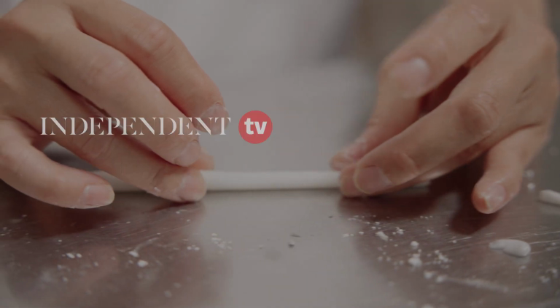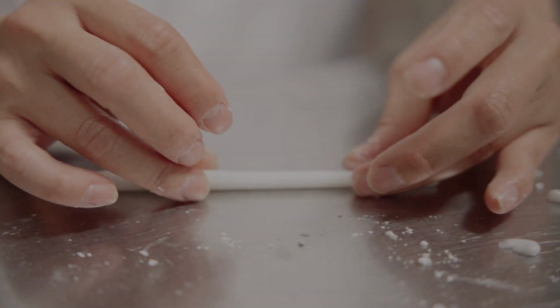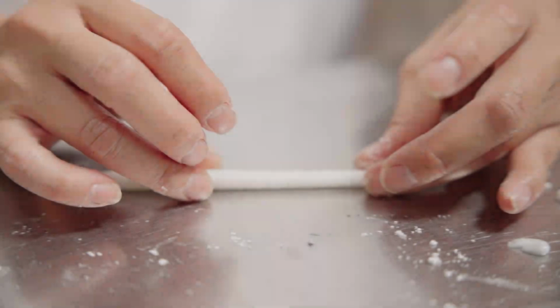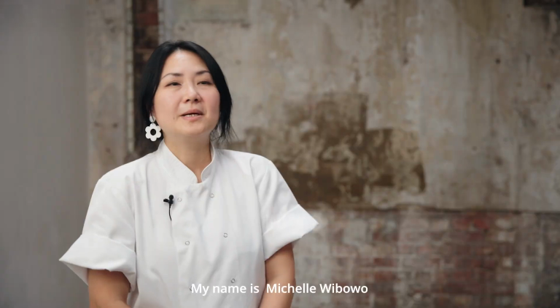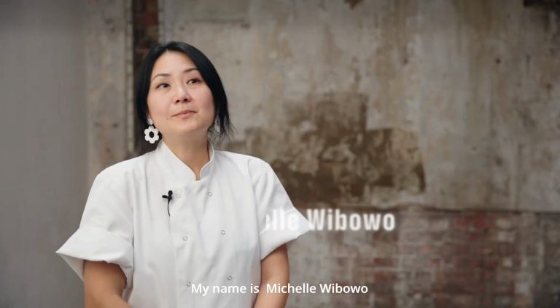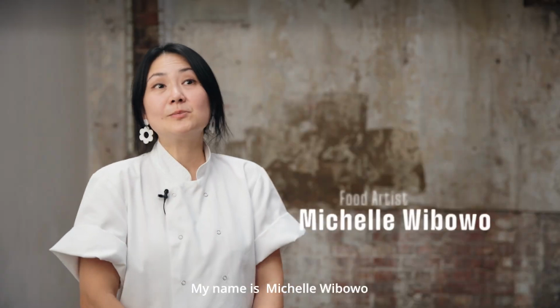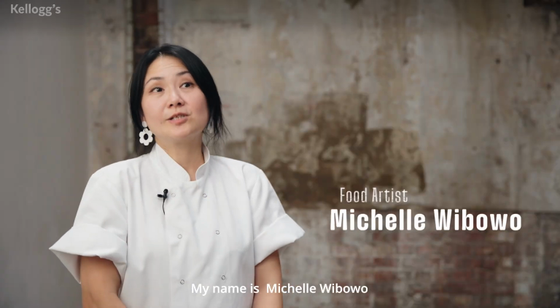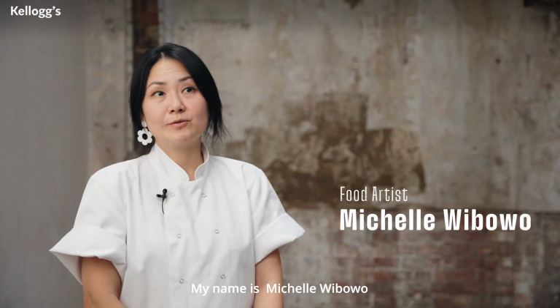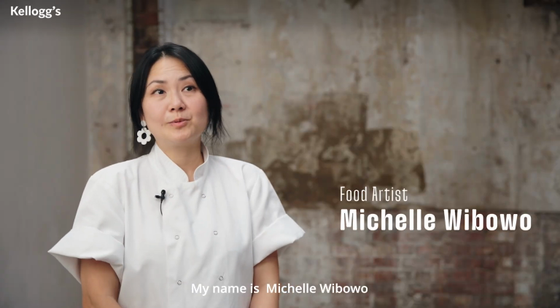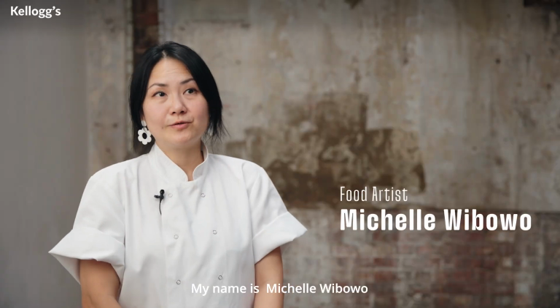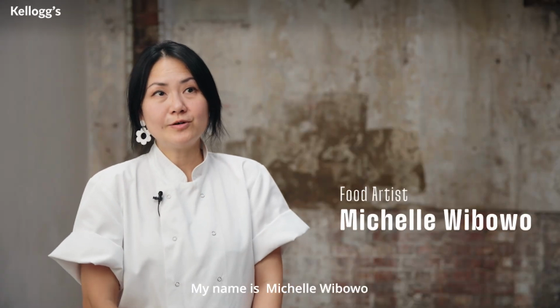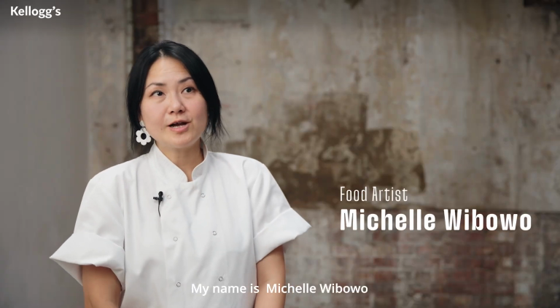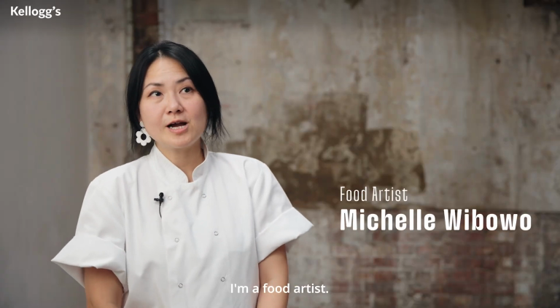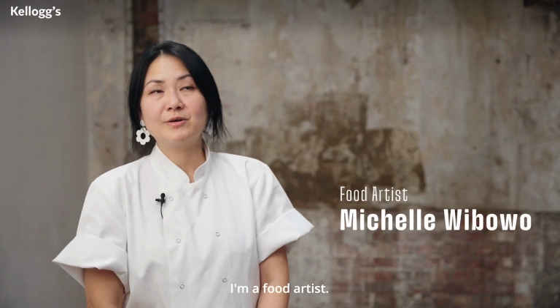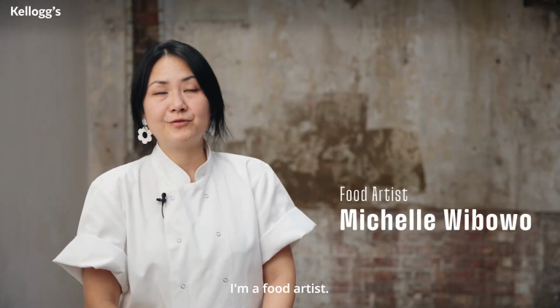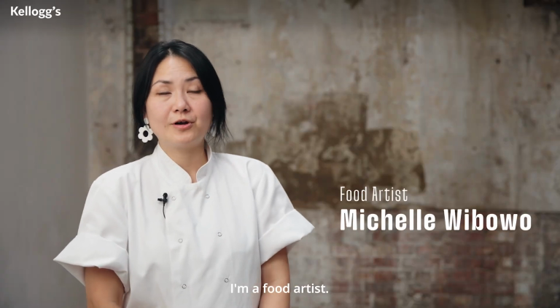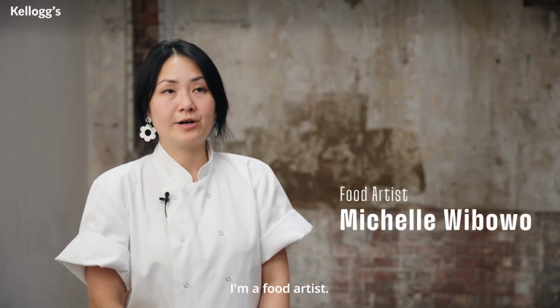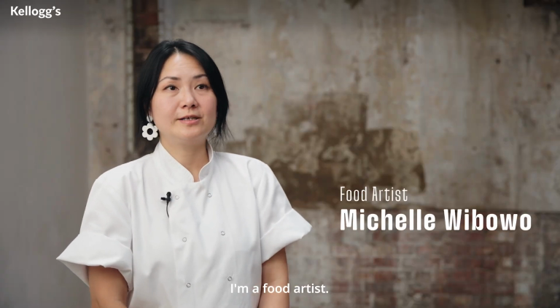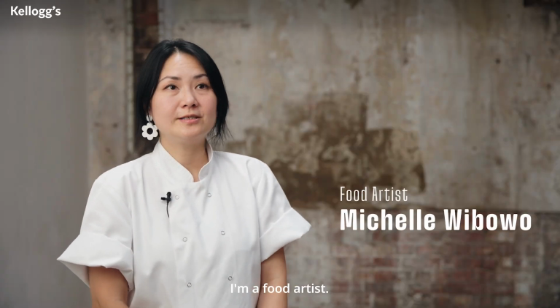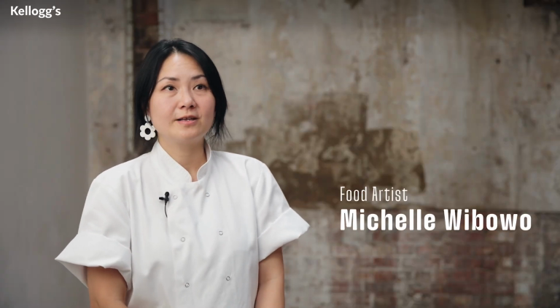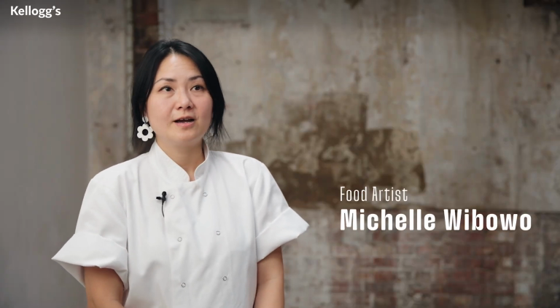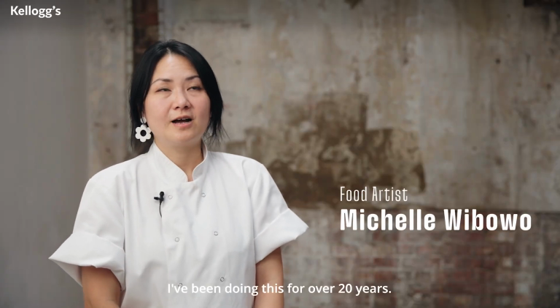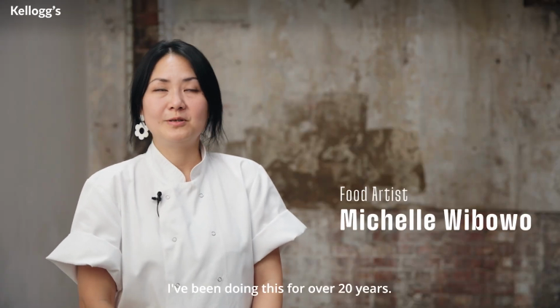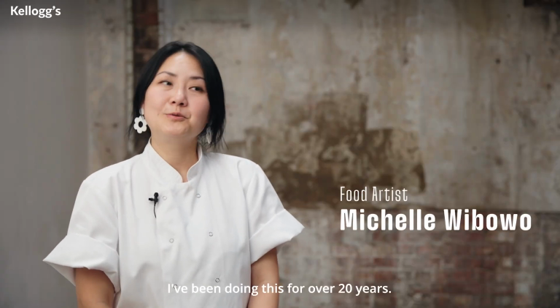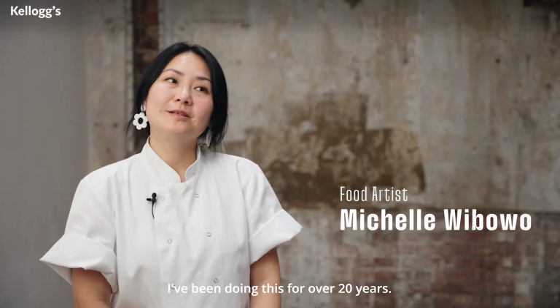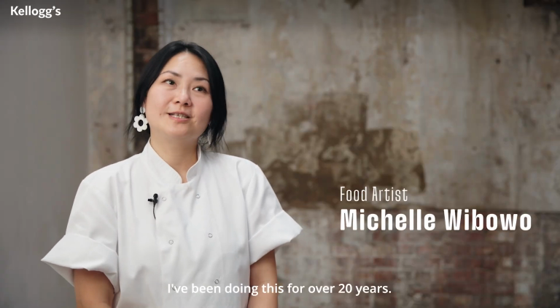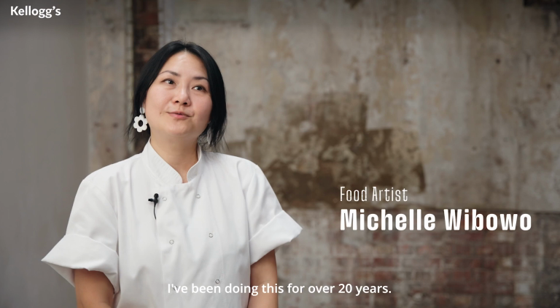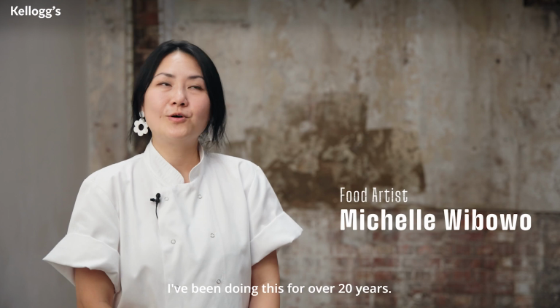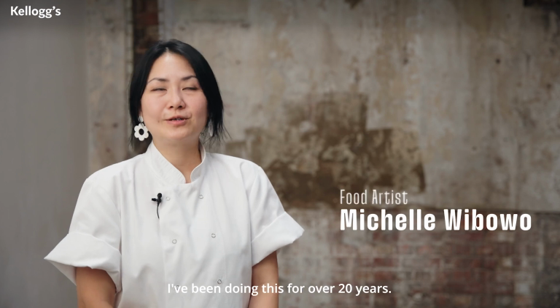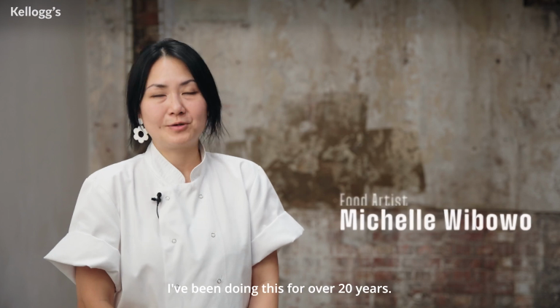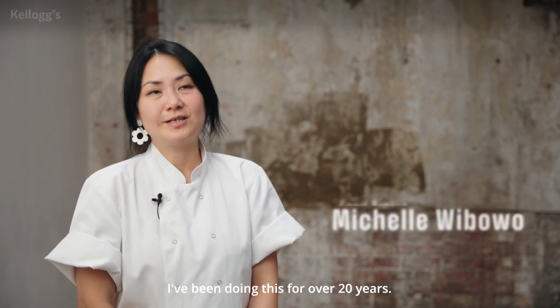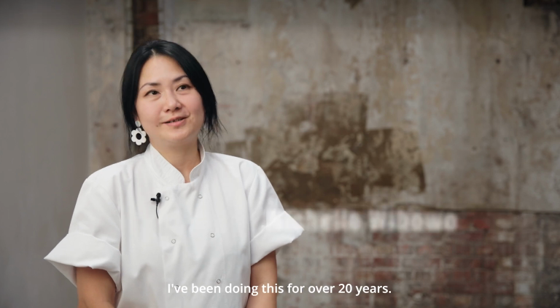My name is Michelle Wibowo. I'm a food artist. I've been doing this for over 20 years.